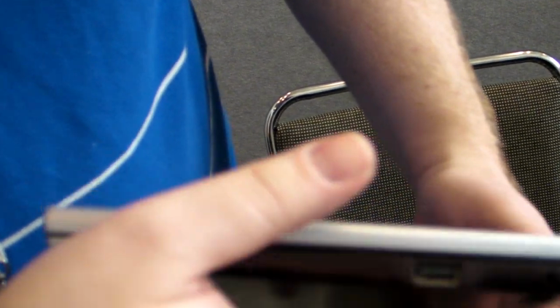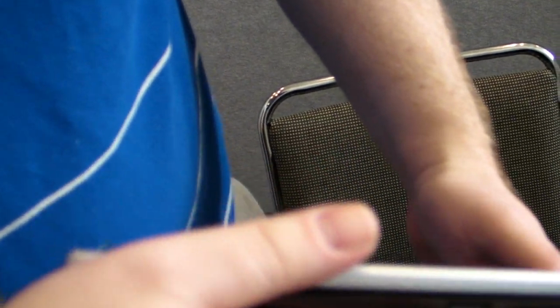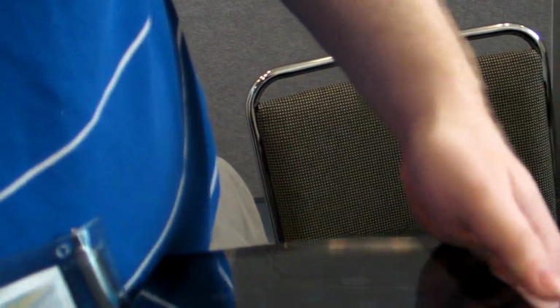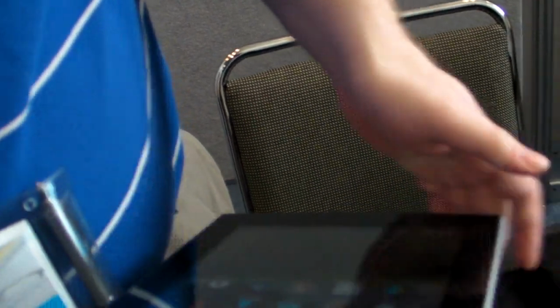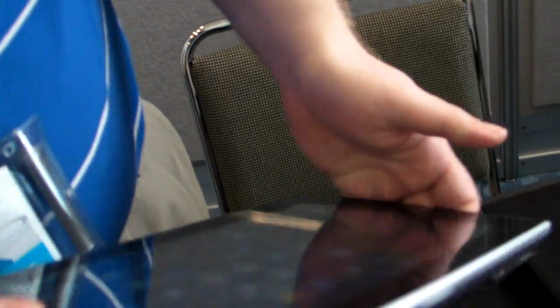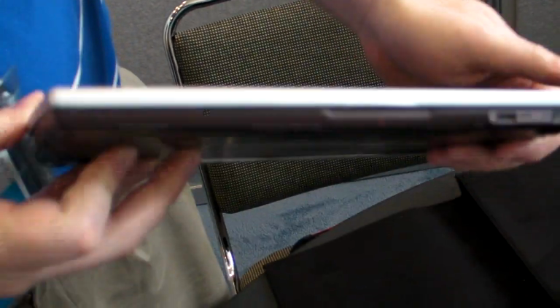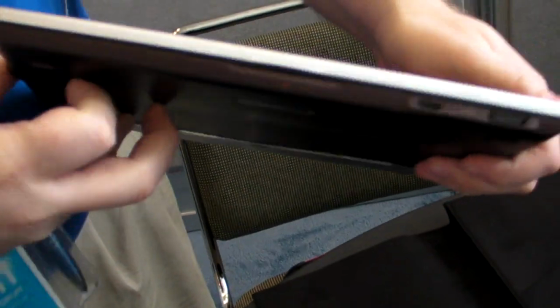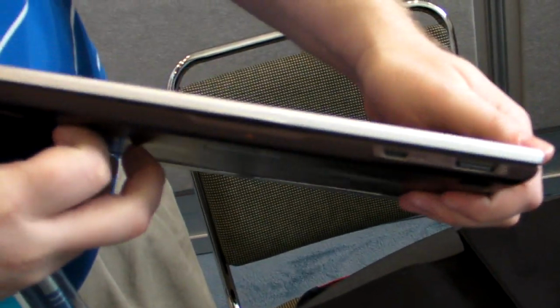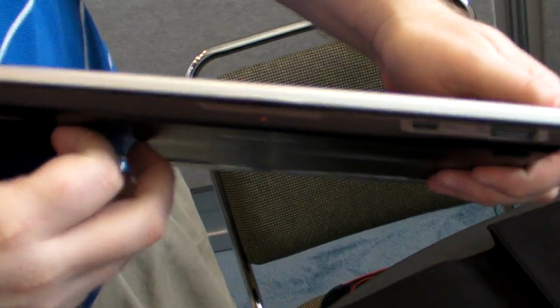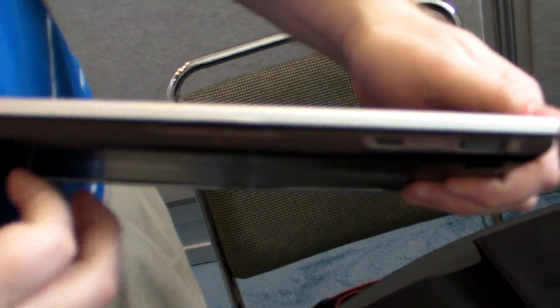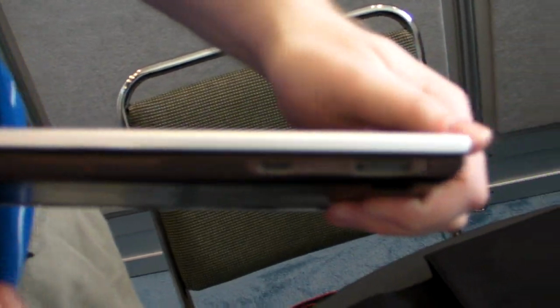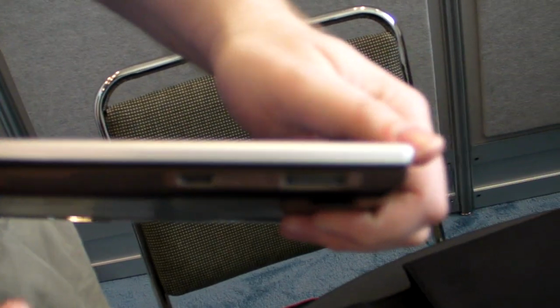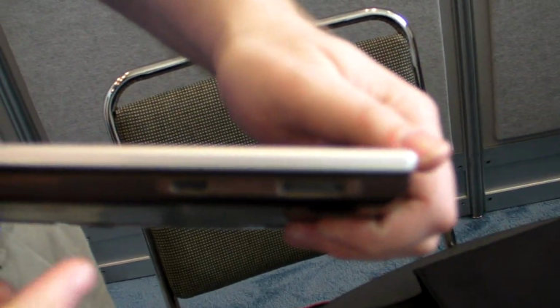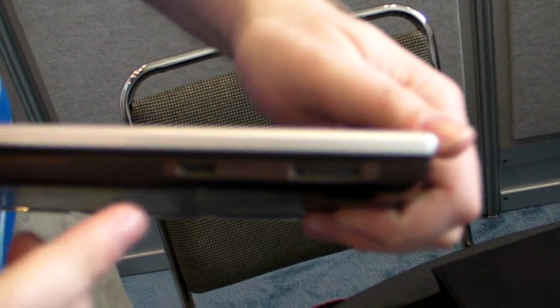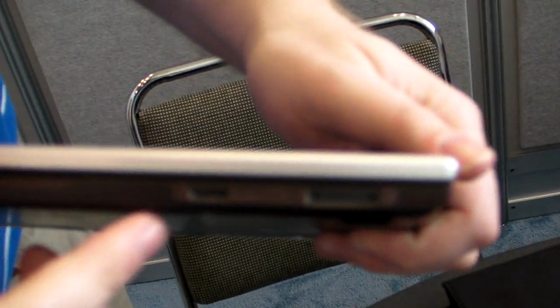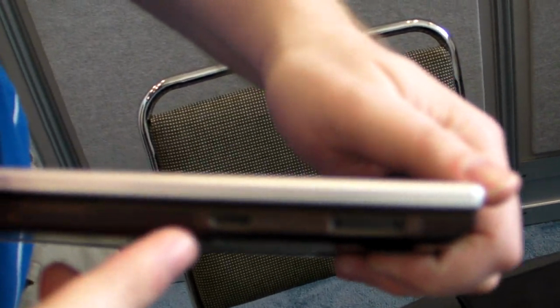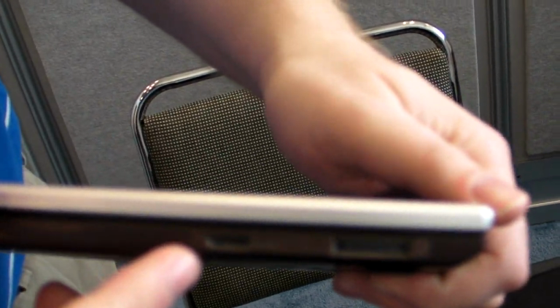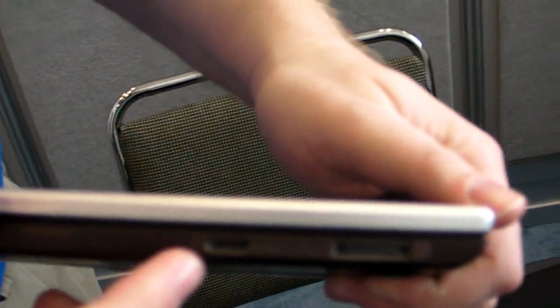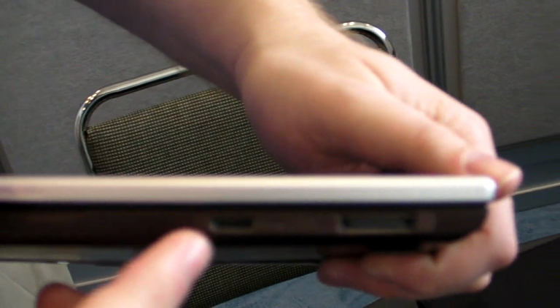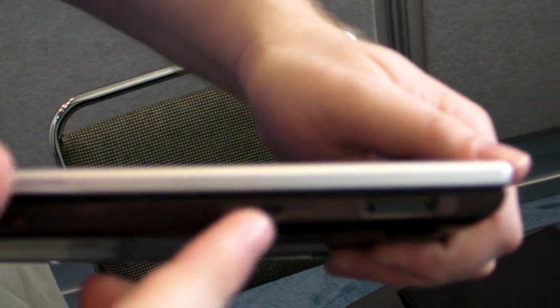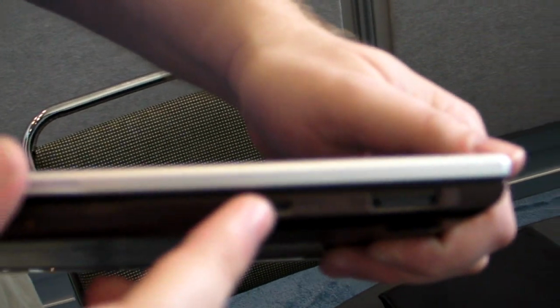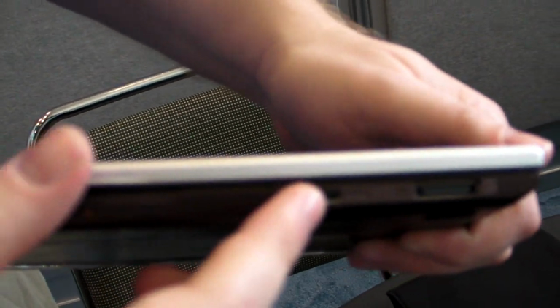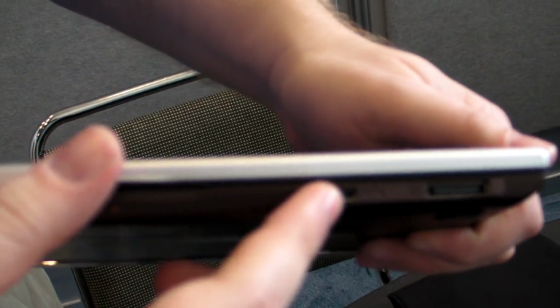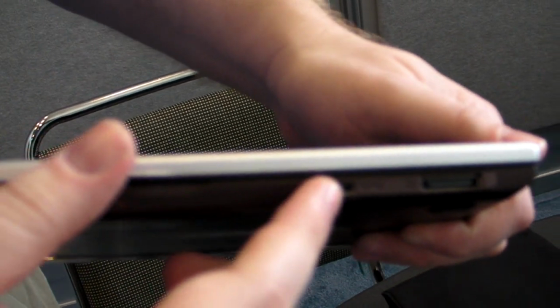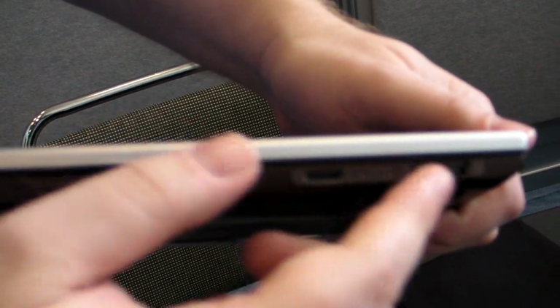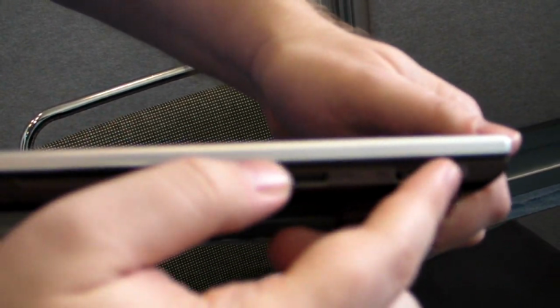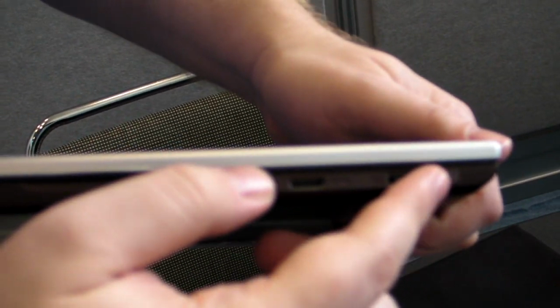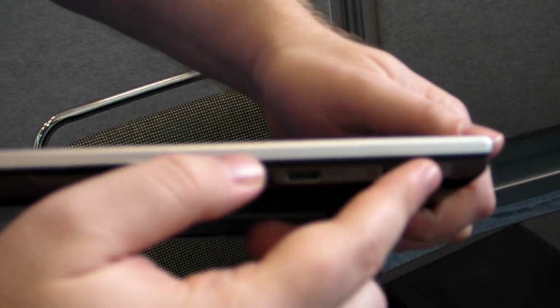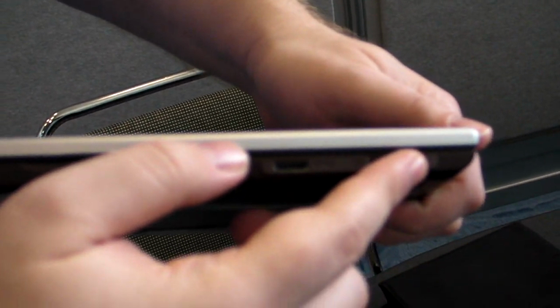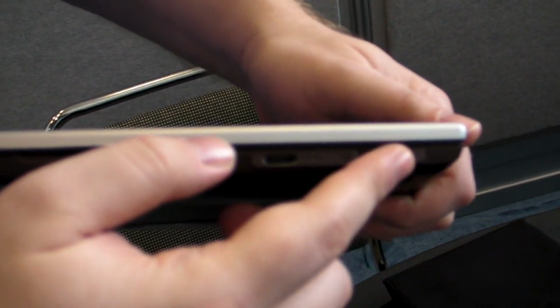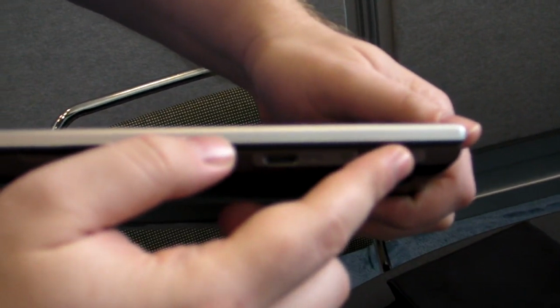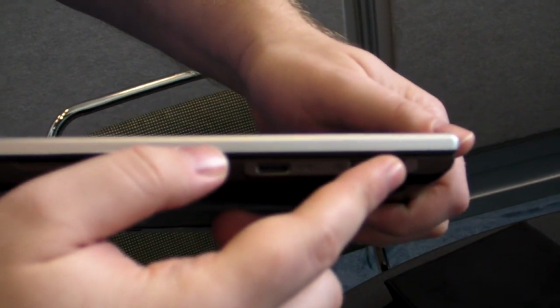Headphone jack over here. On the top side, we've got an HDMI out and we've got the docking connector.